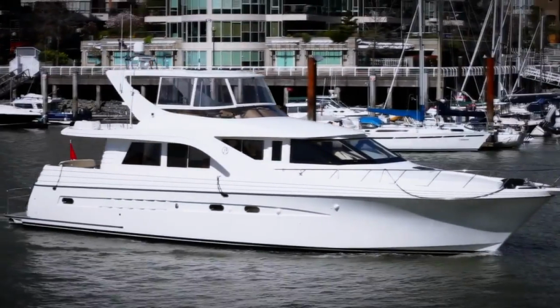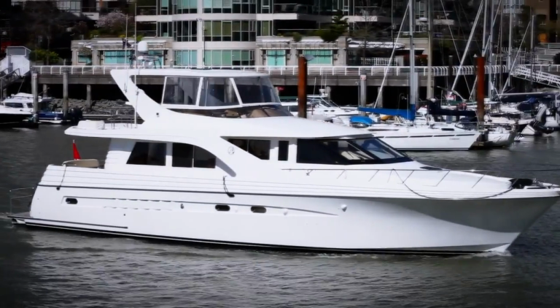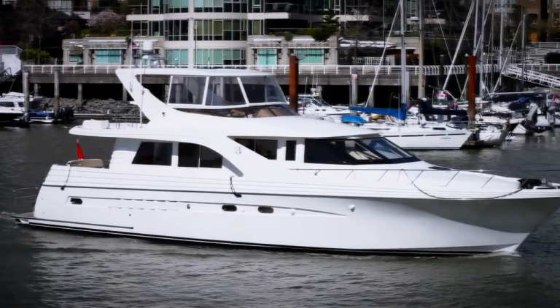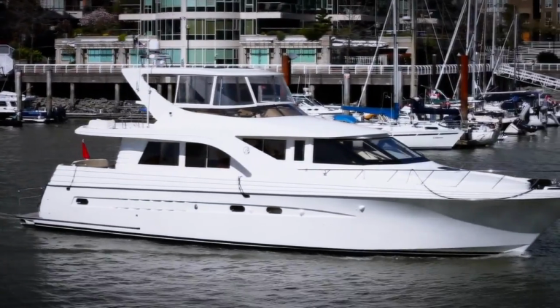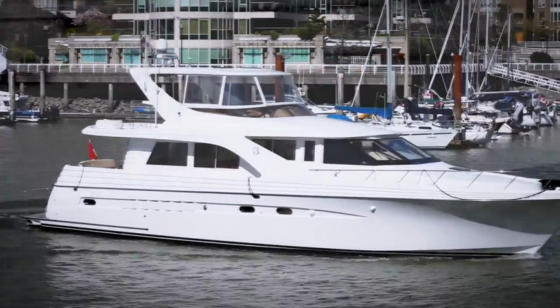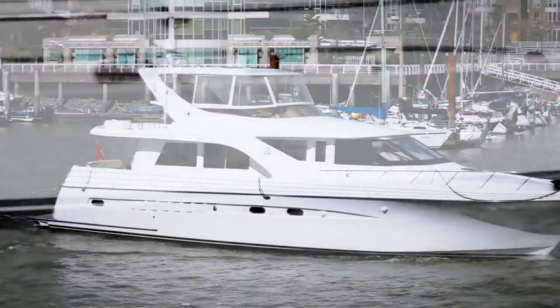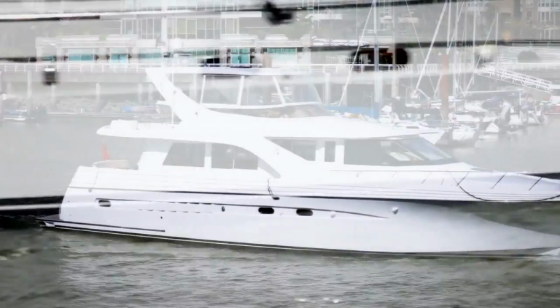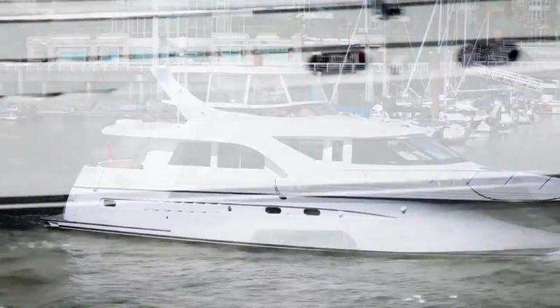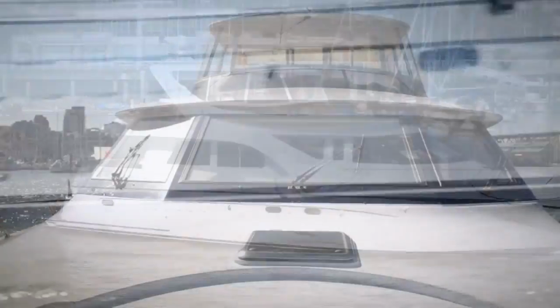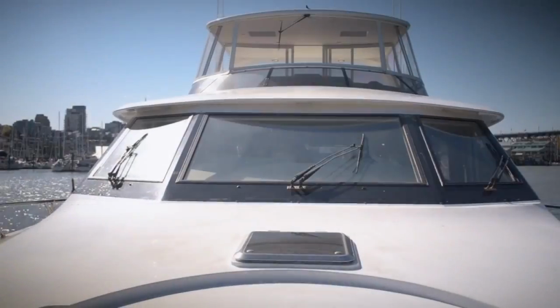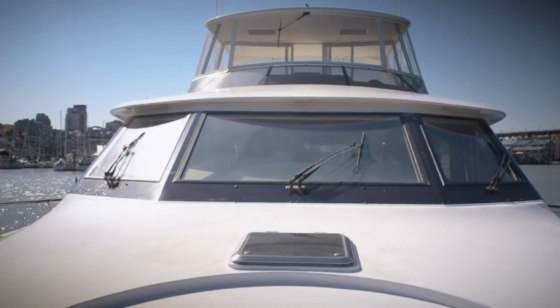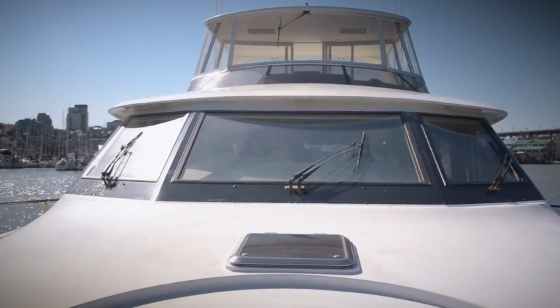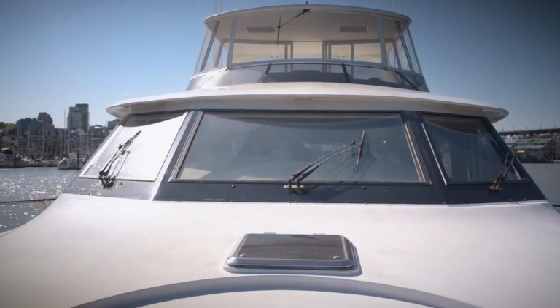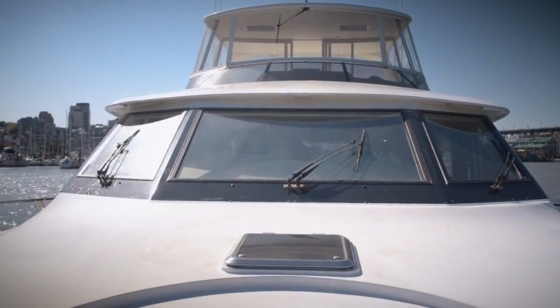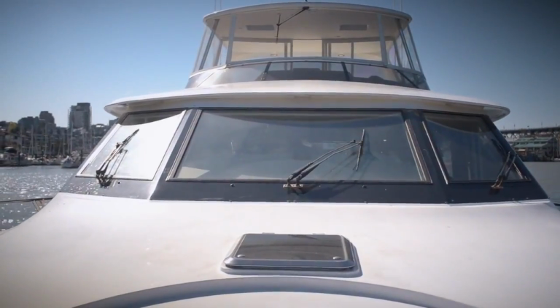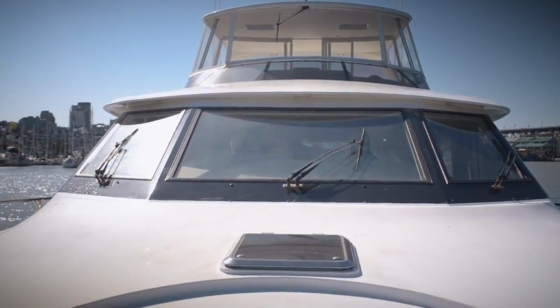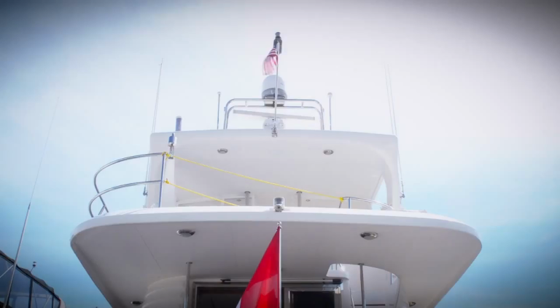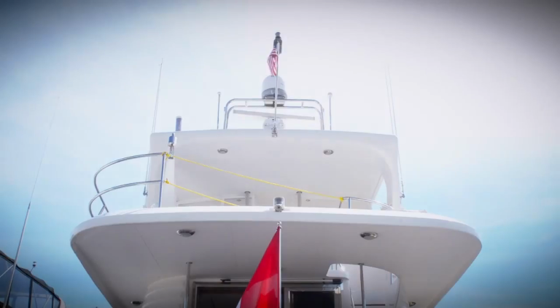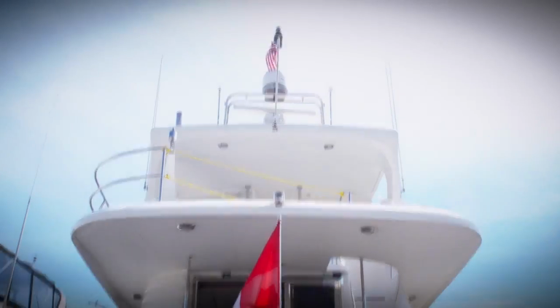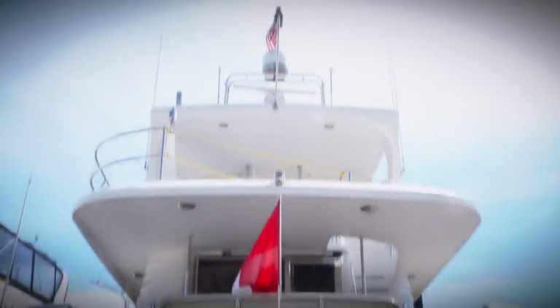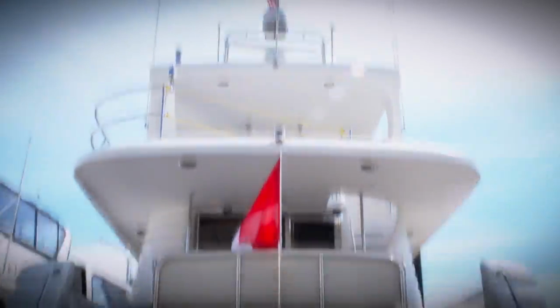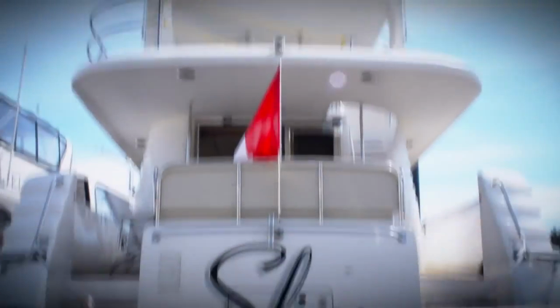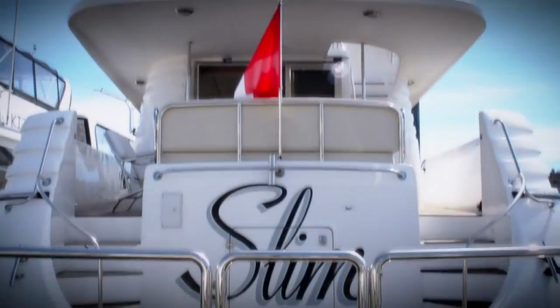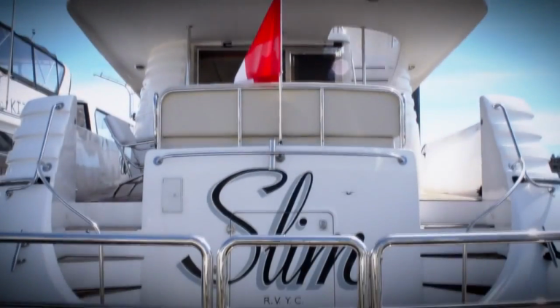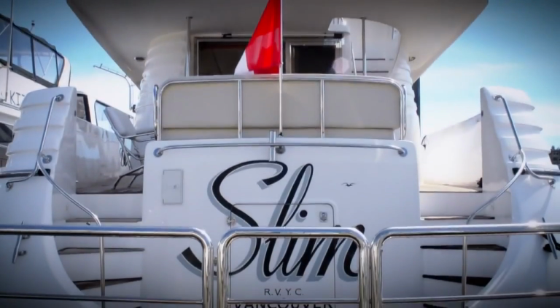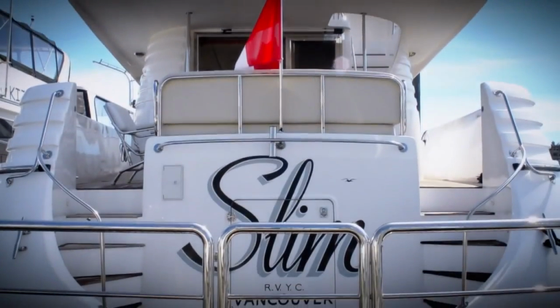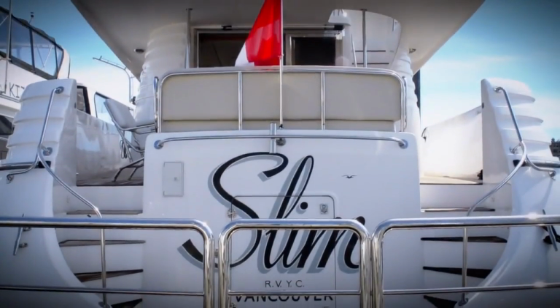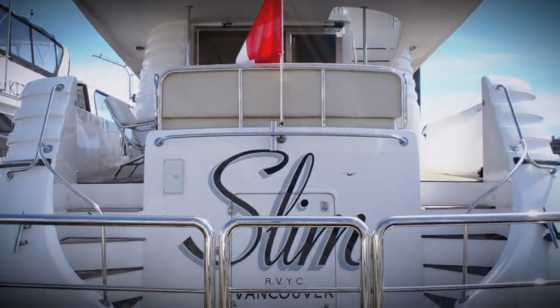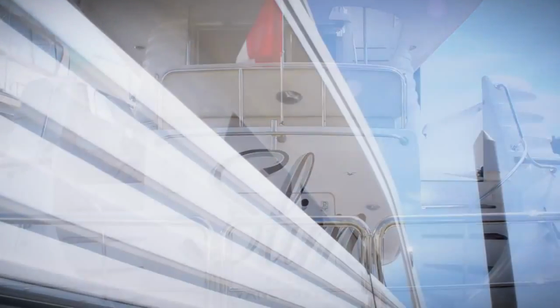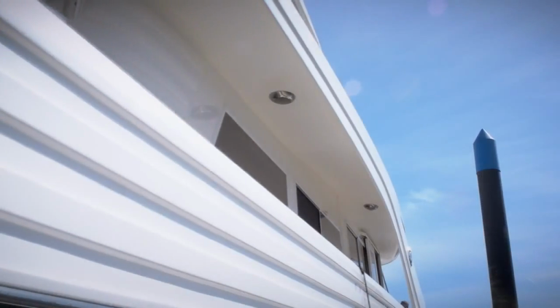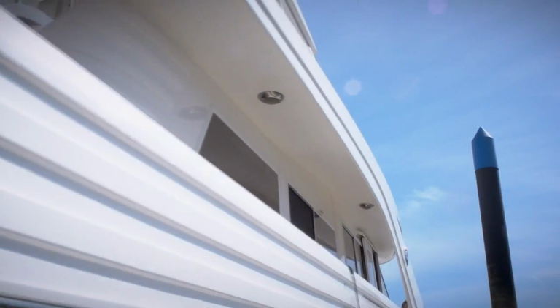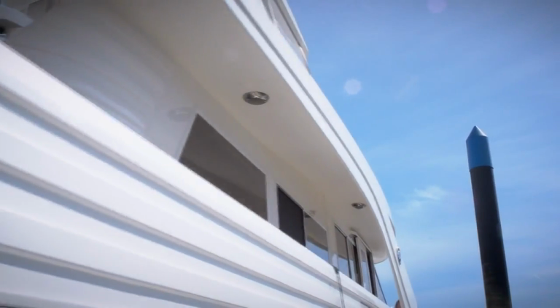Welcome aboard Slim, a 63-foot Ocean Alexander motor yacht at the height of its class.